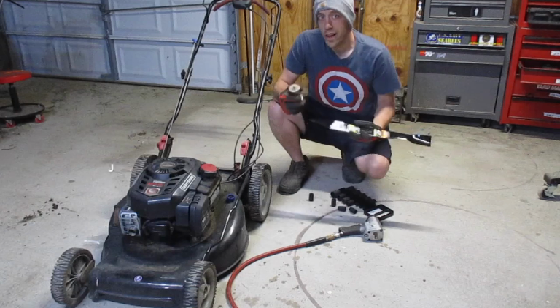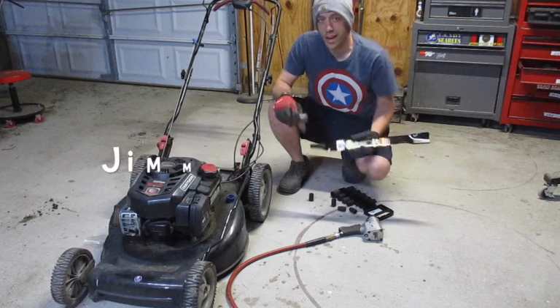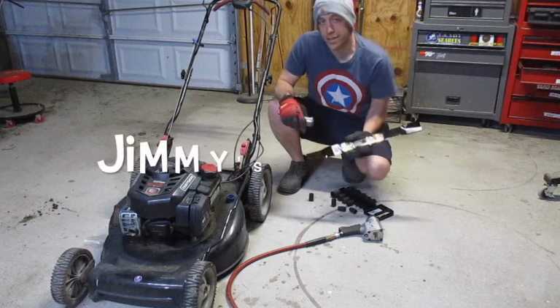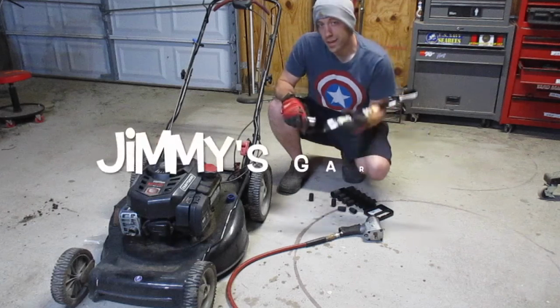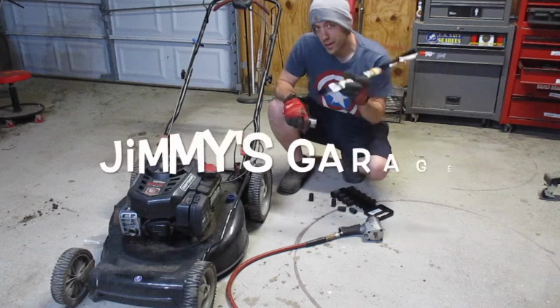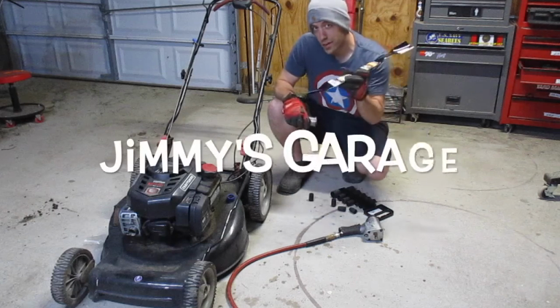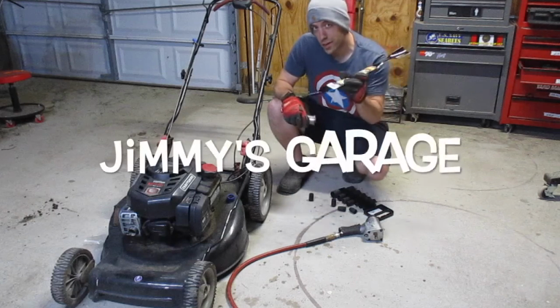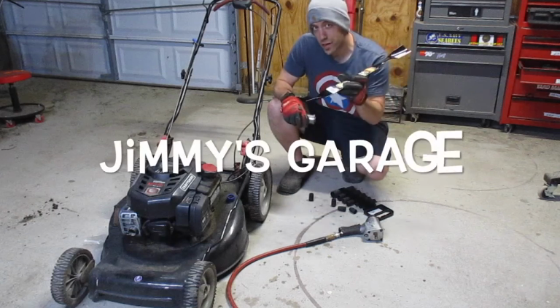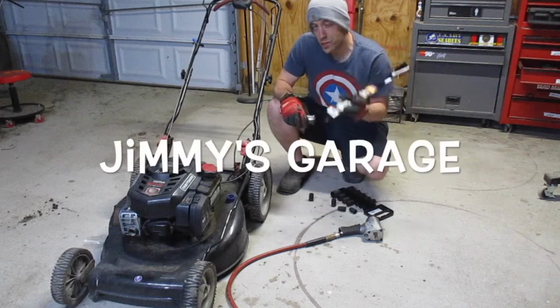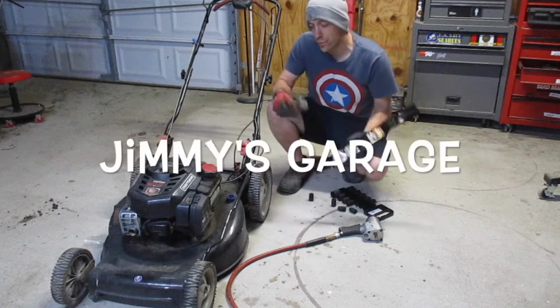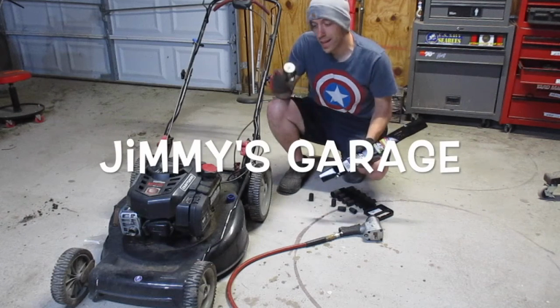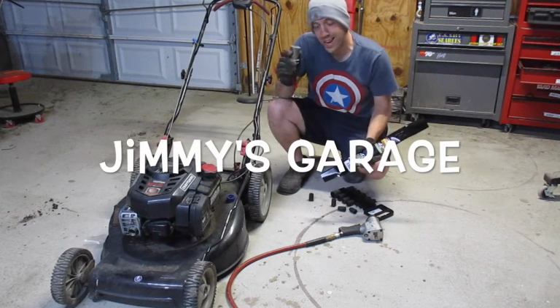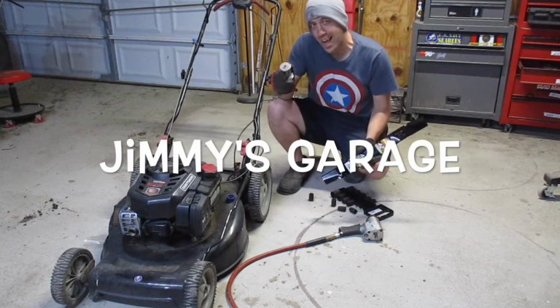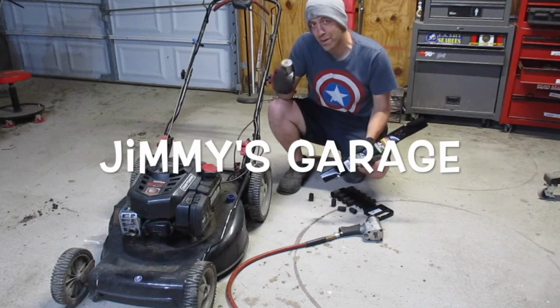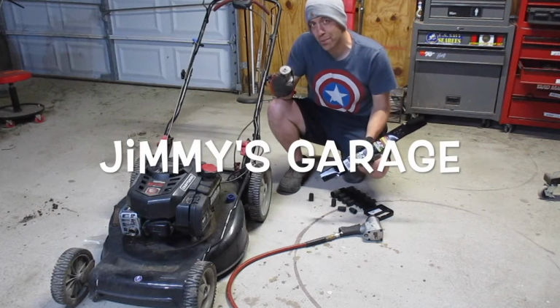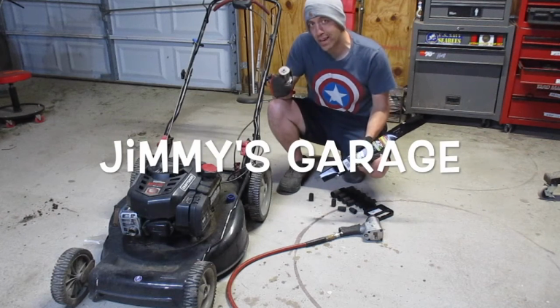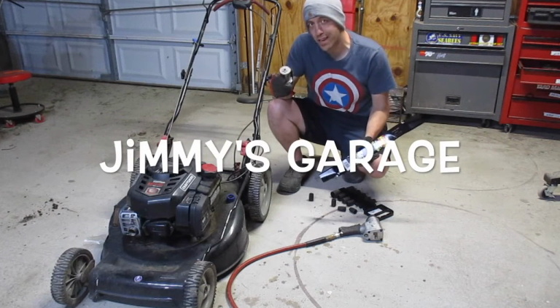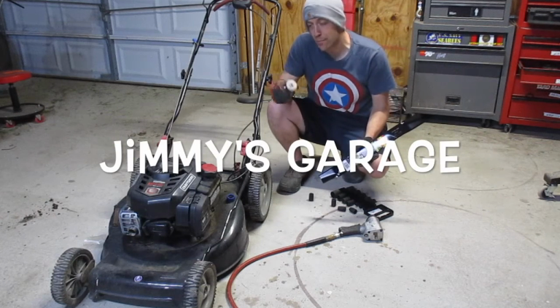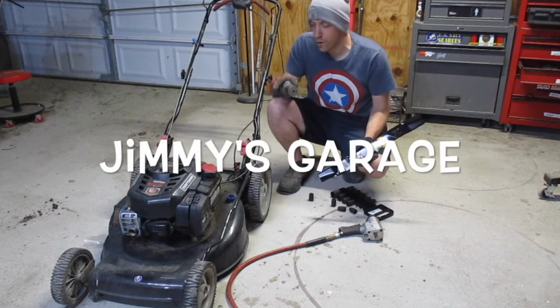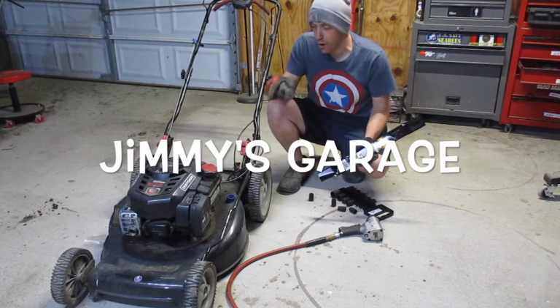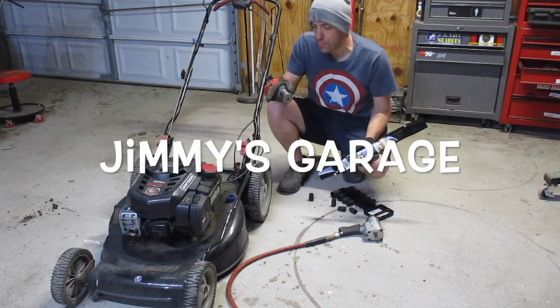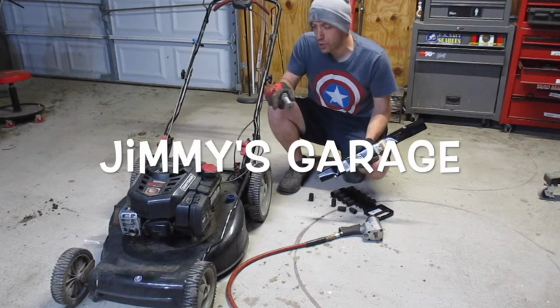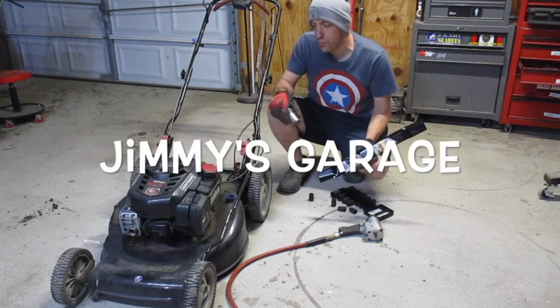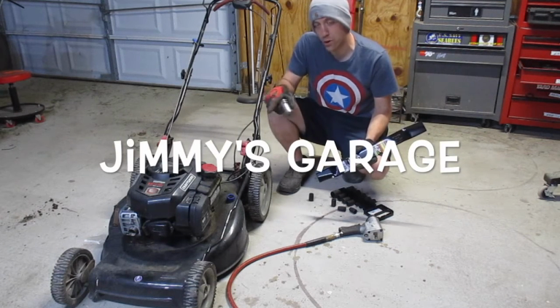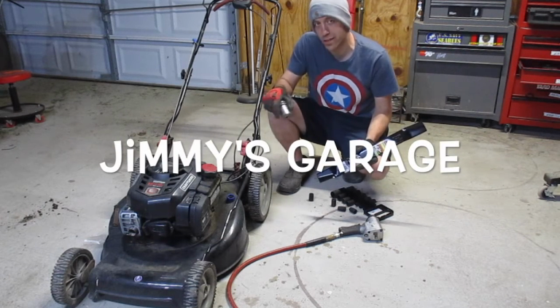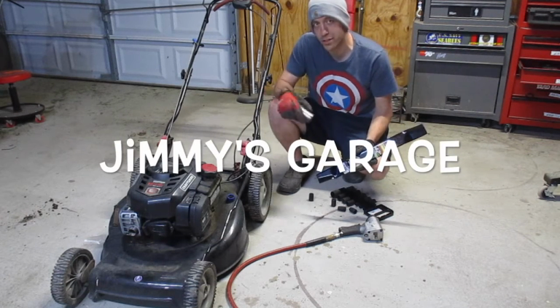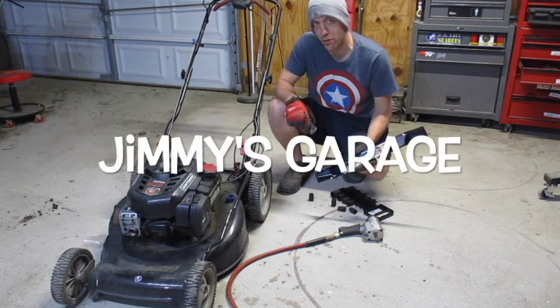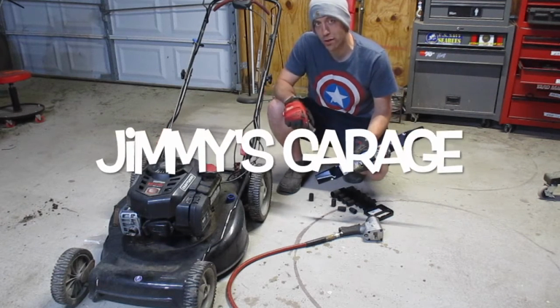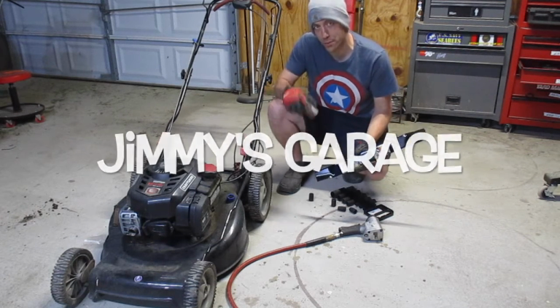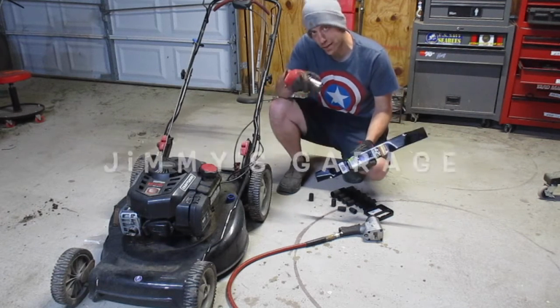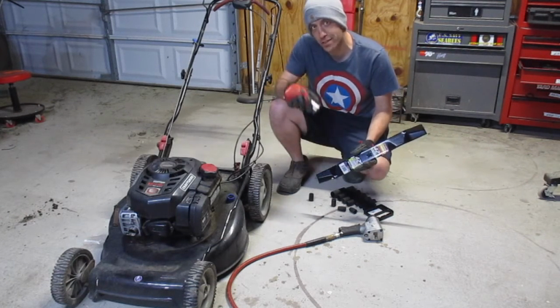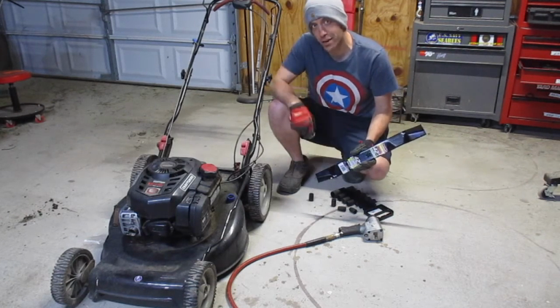Hey guys, here's how to change your blade and a blade adapter on a push mower like this Craftsman. Let's go.